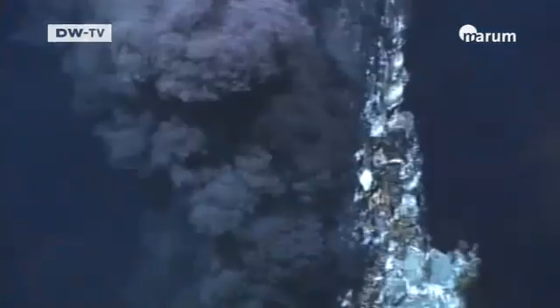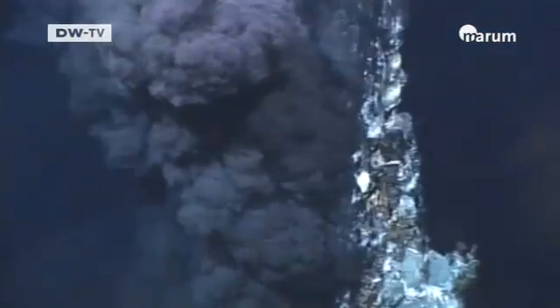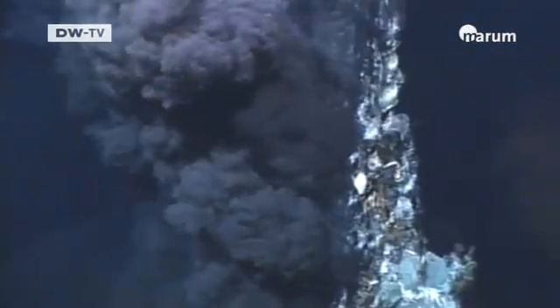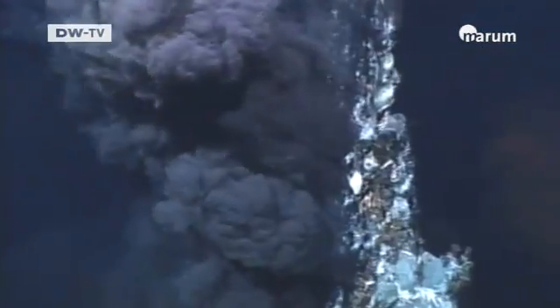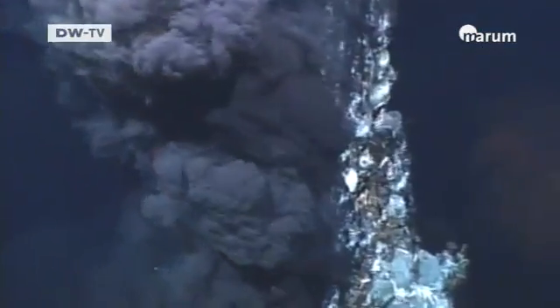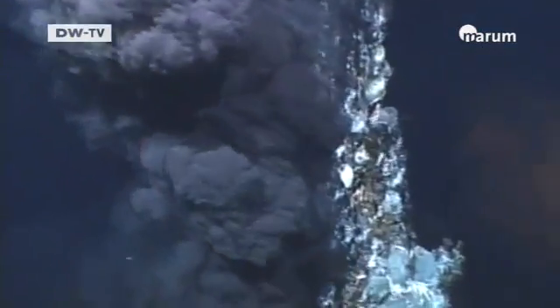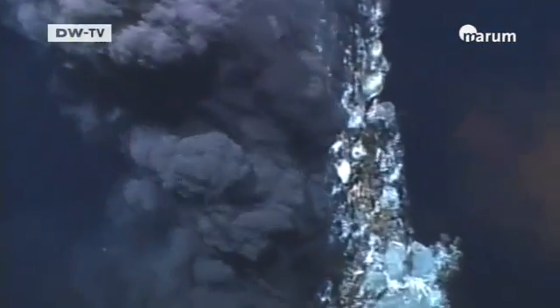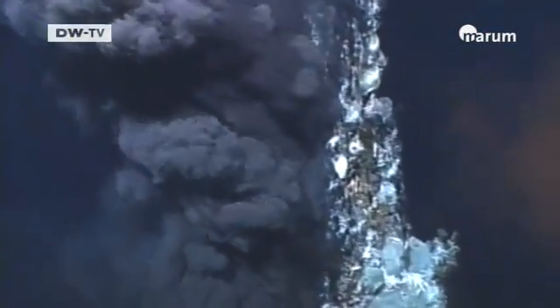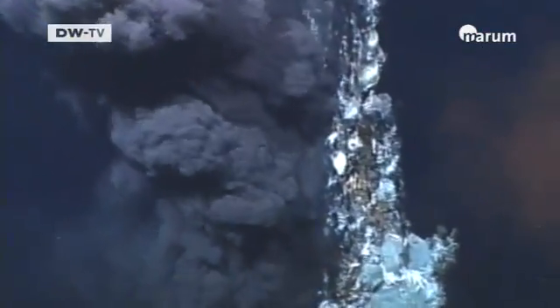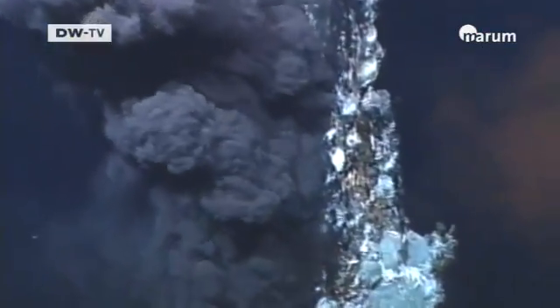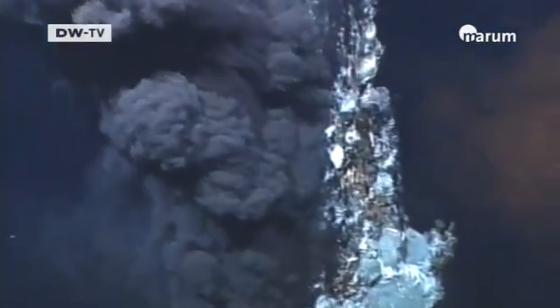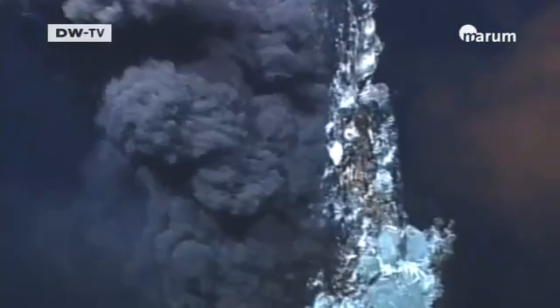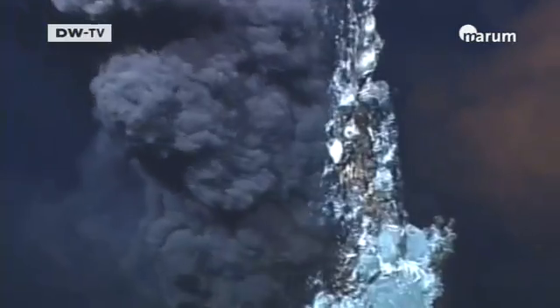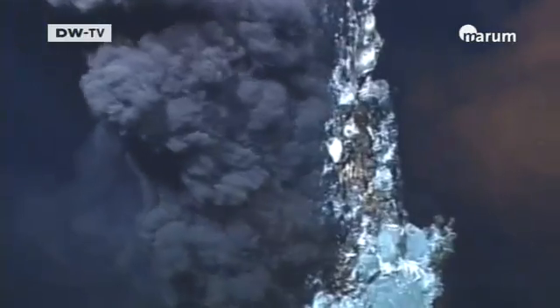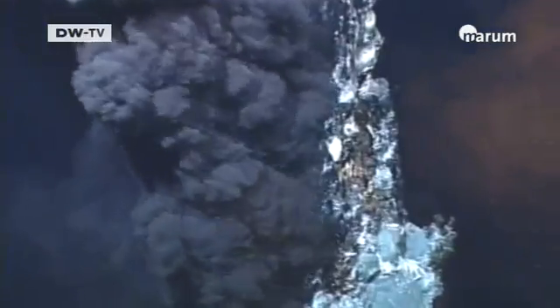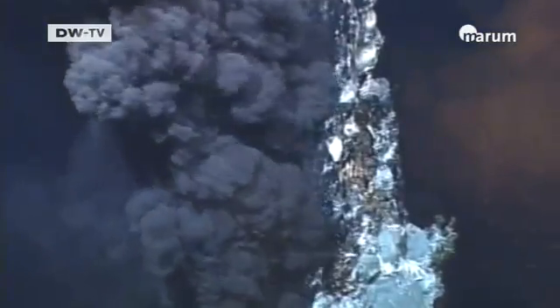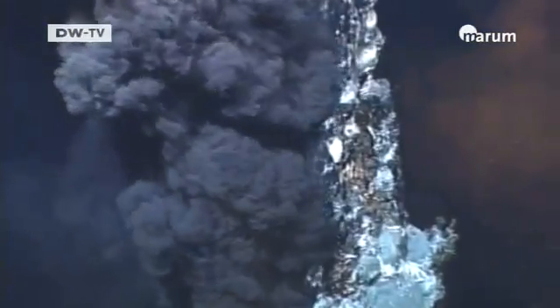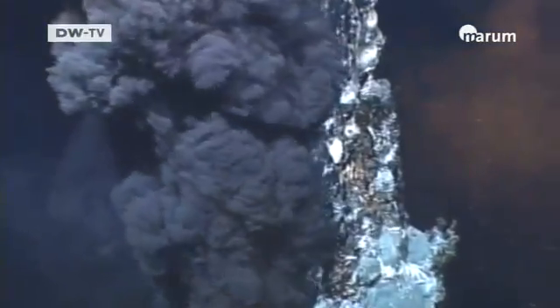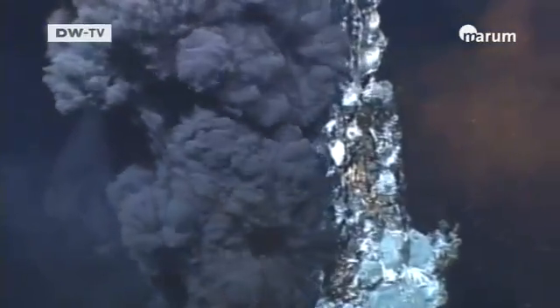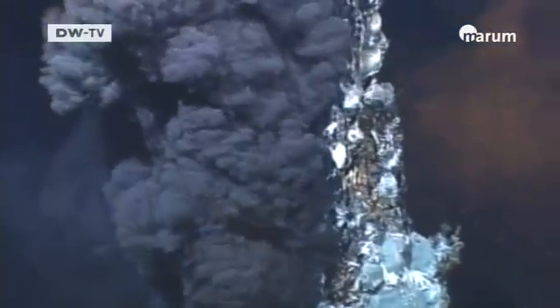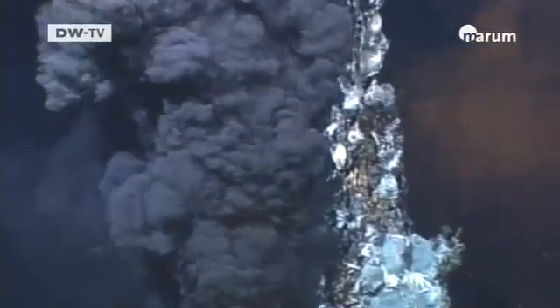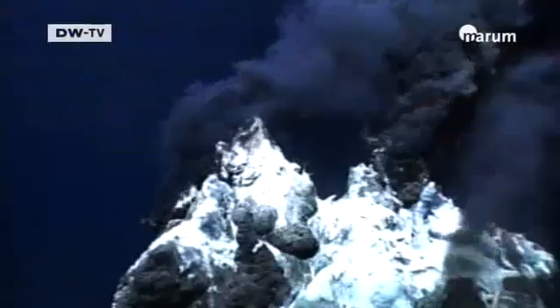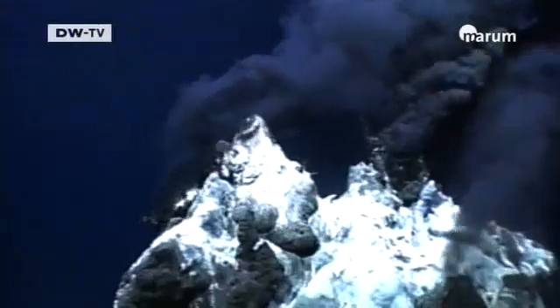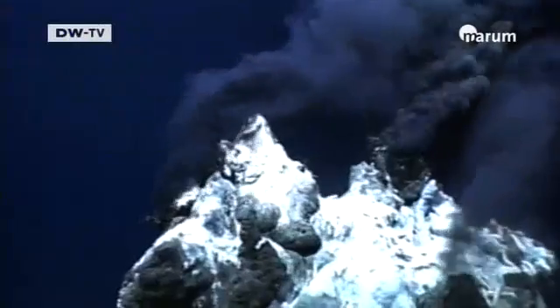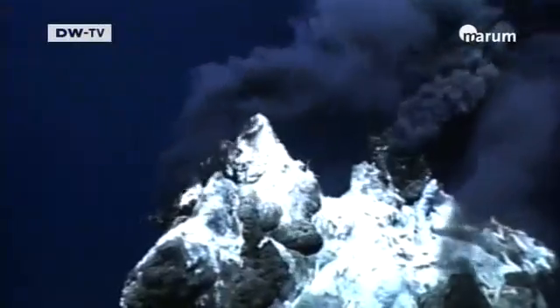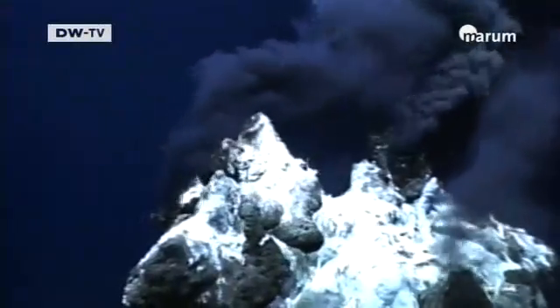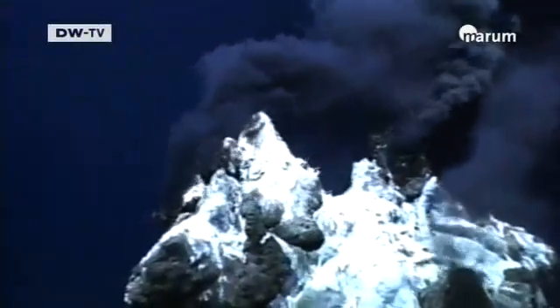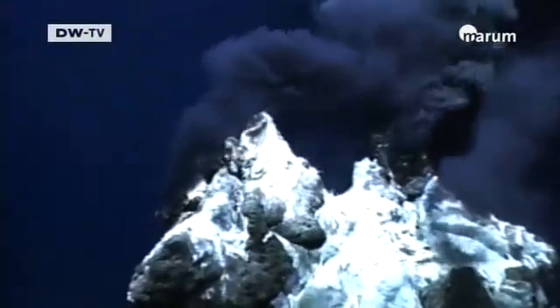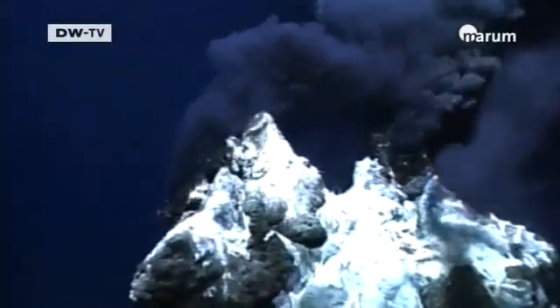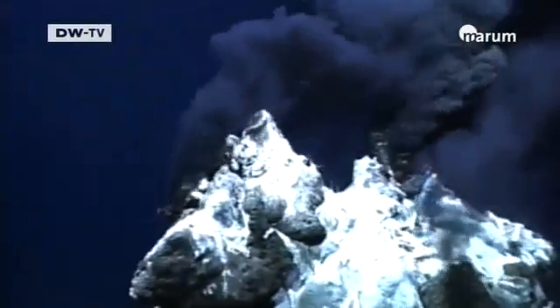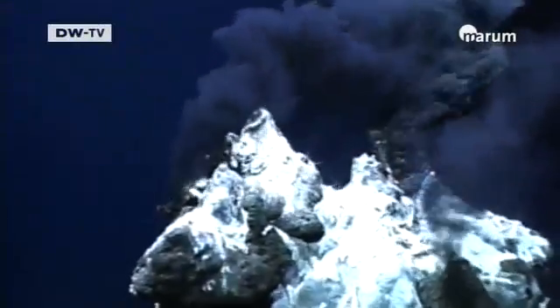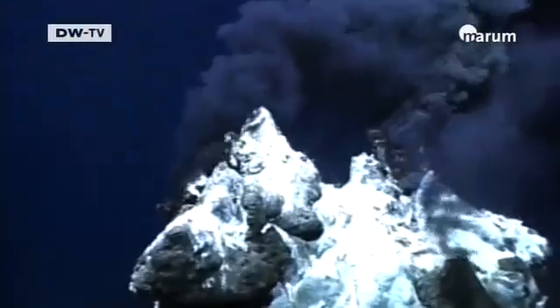It's impressive. I can't put it any other way. It's a fascinating landscape and you can't compare it with anything you know on the Earth's surface.